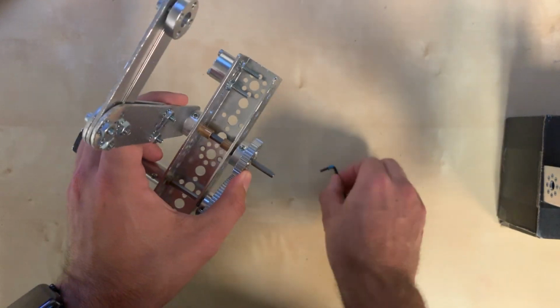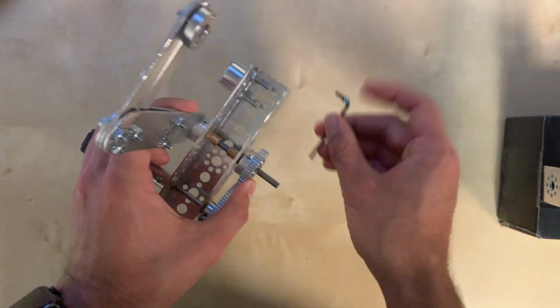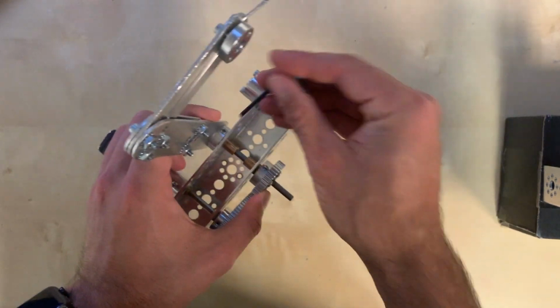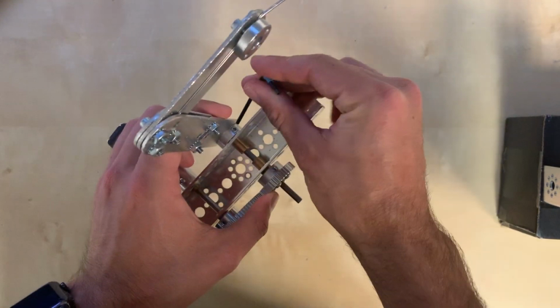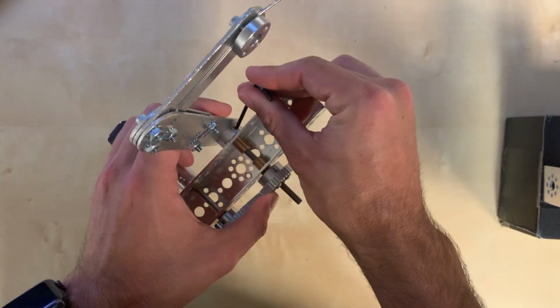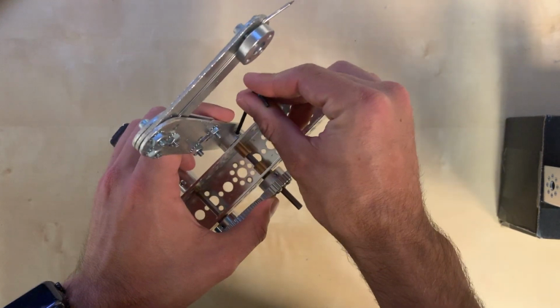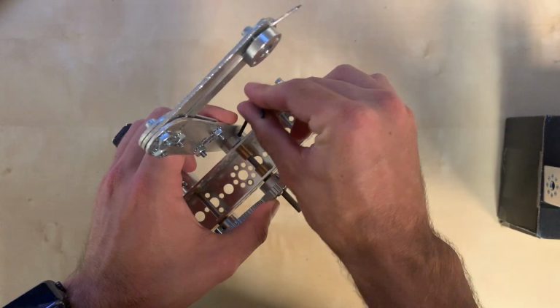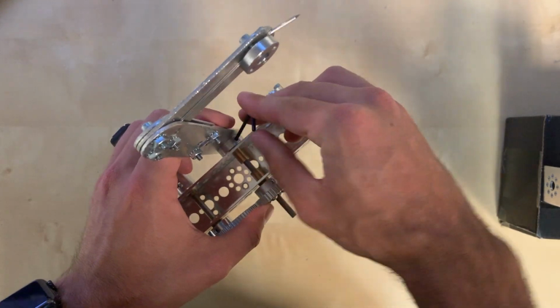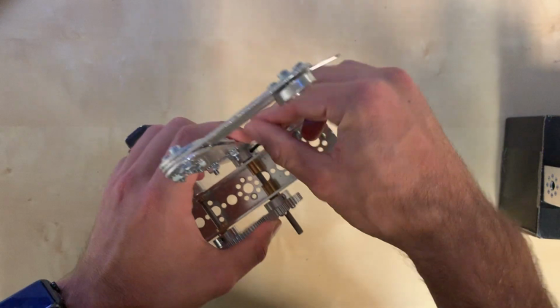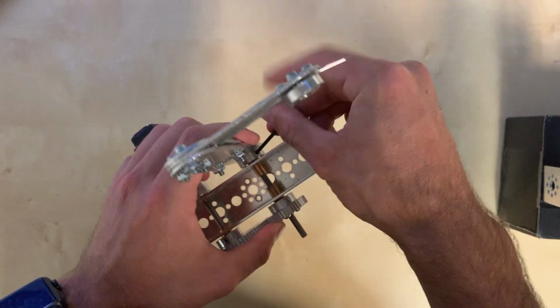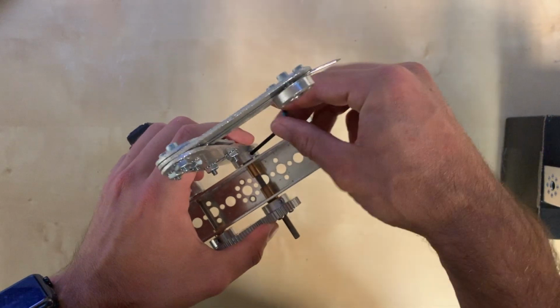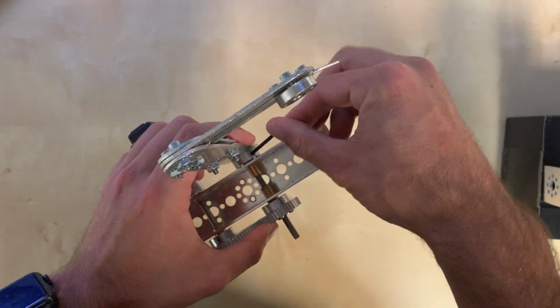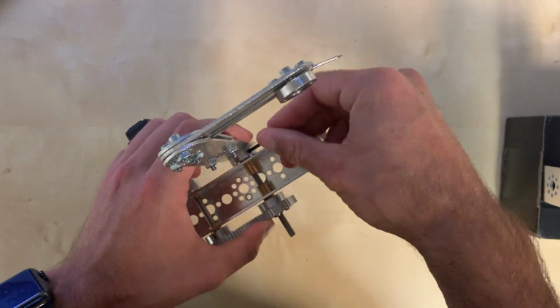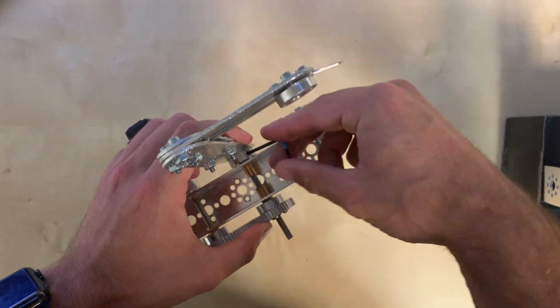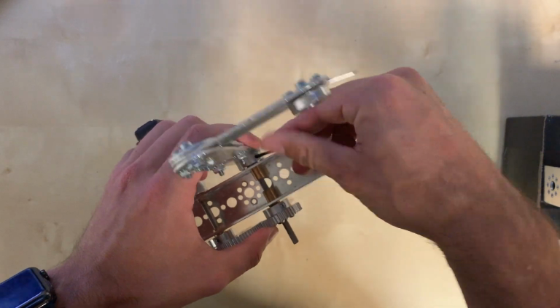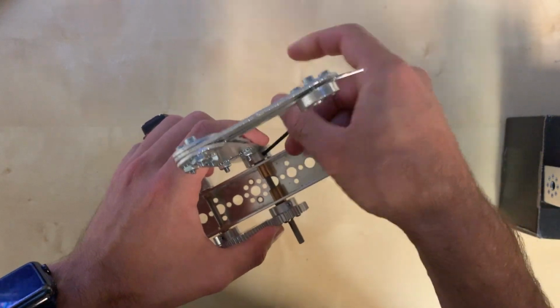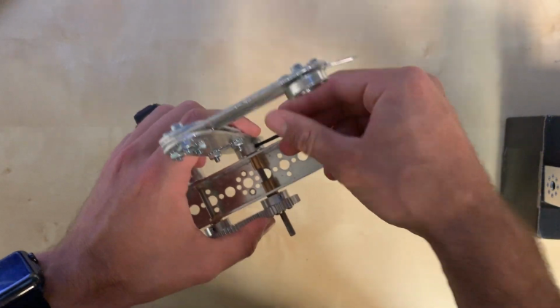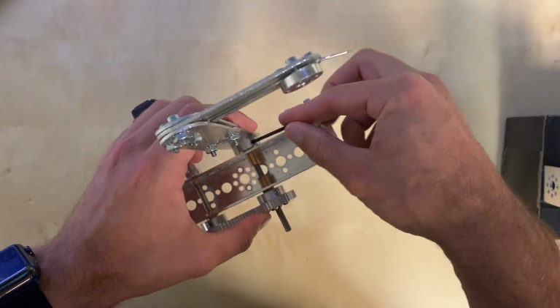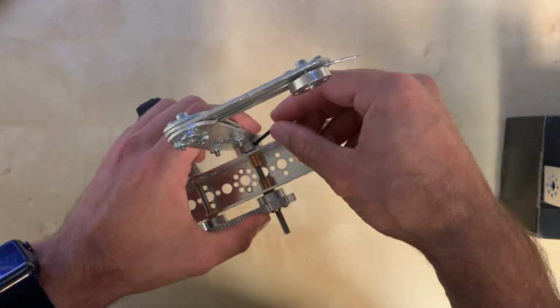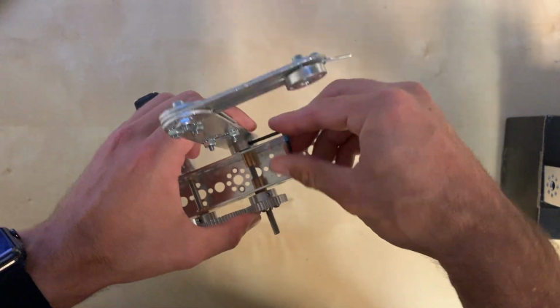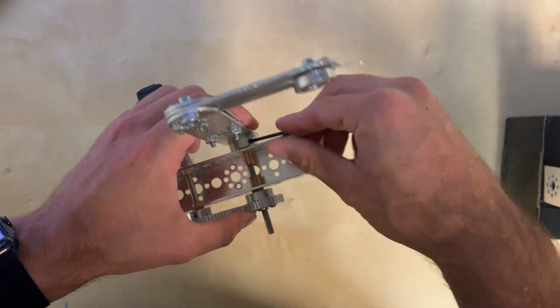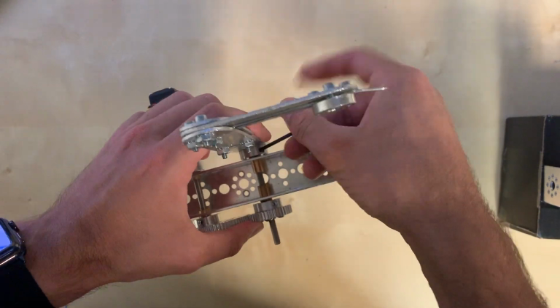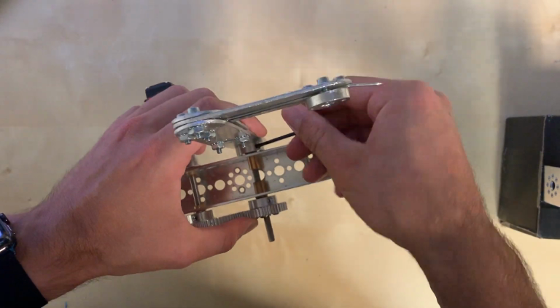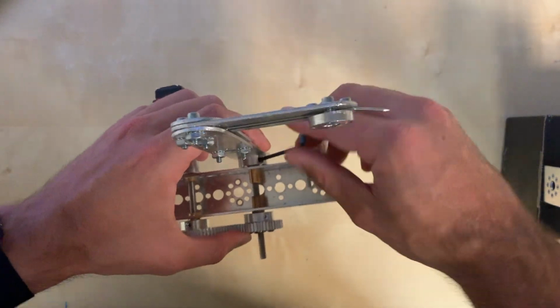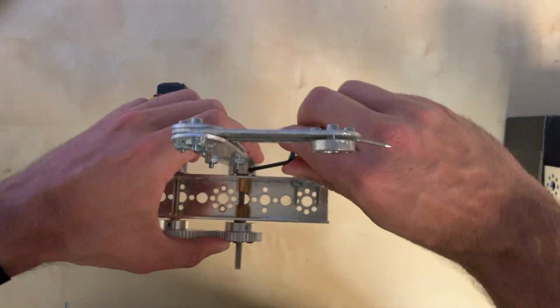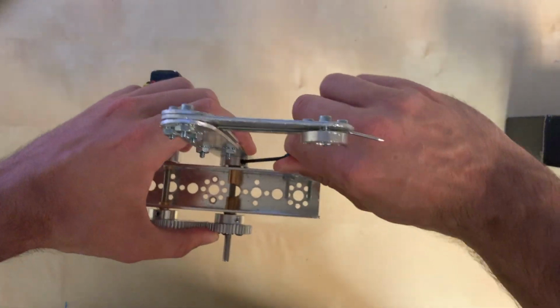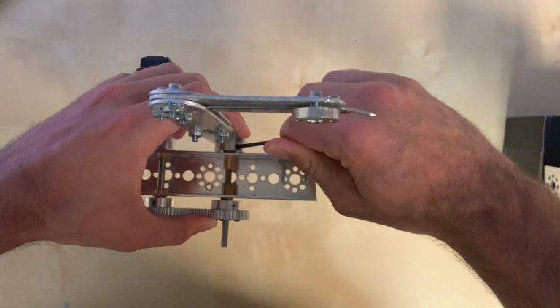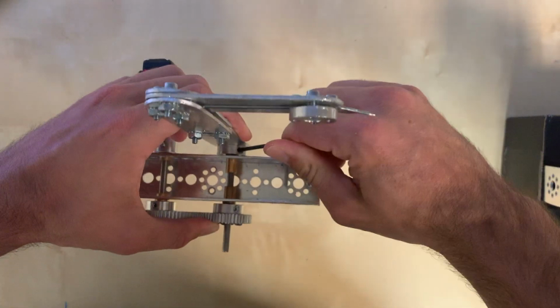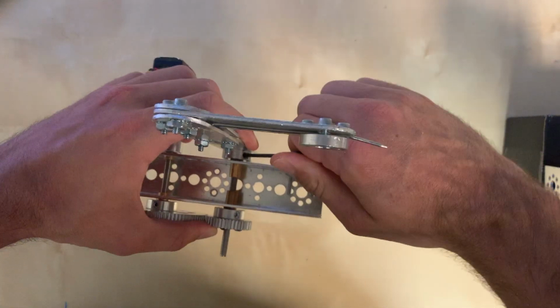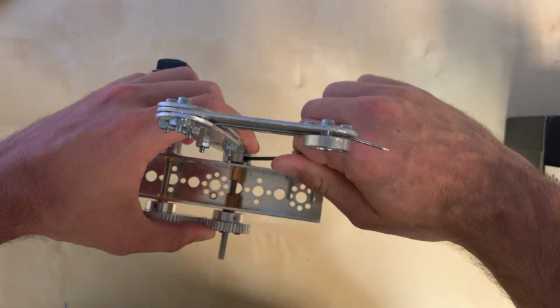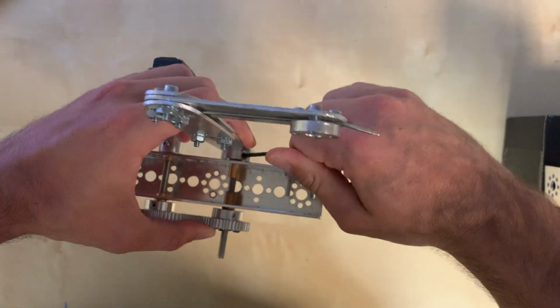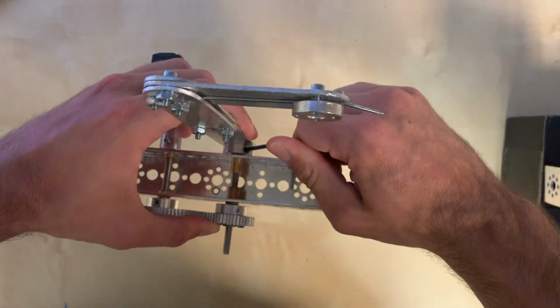As you will notice, these set screws are facing slightly forward compared to the set screws attached to the servo.